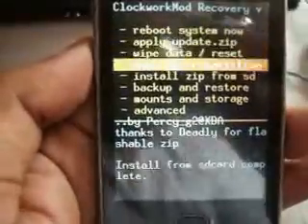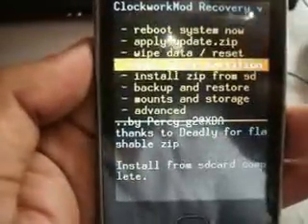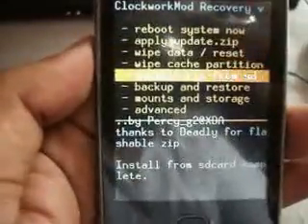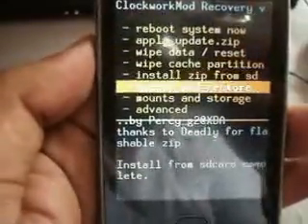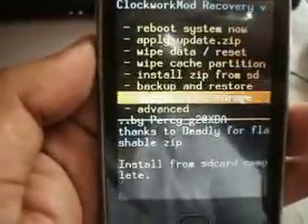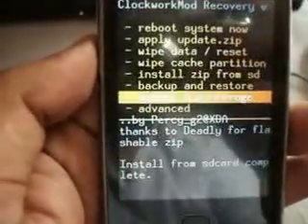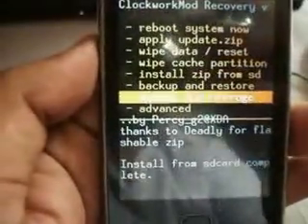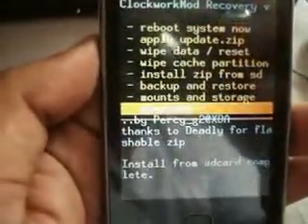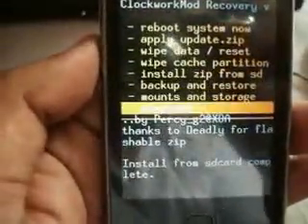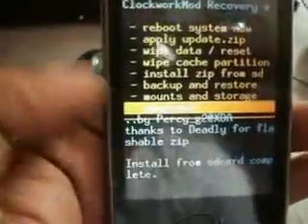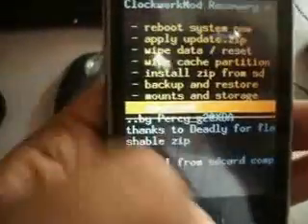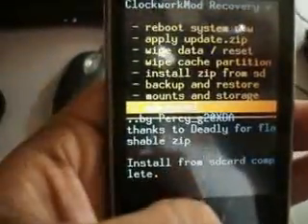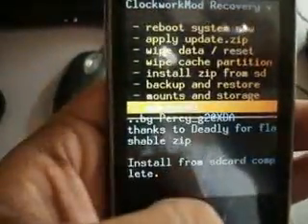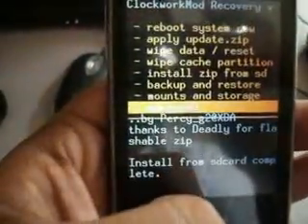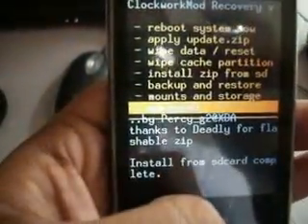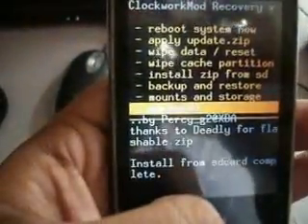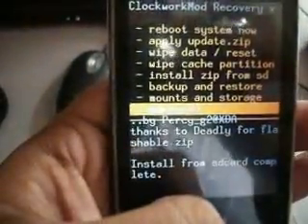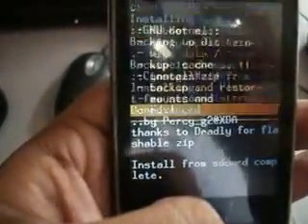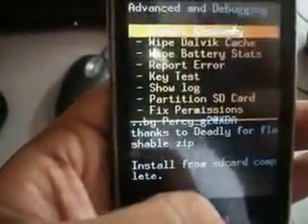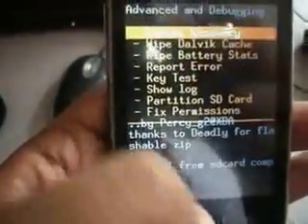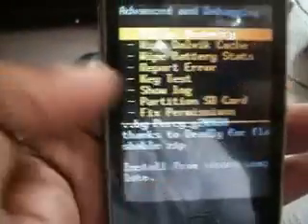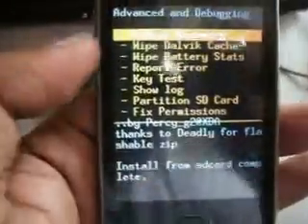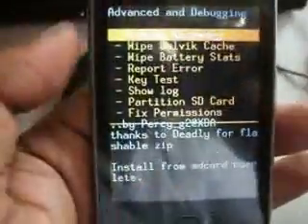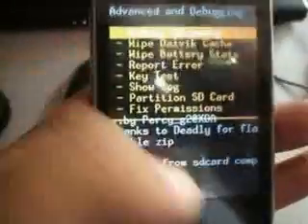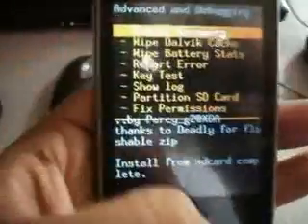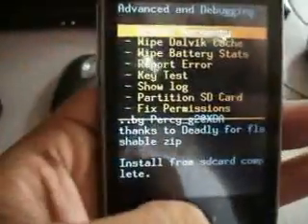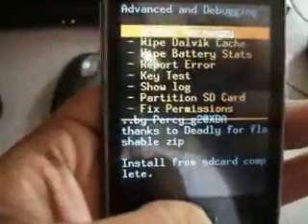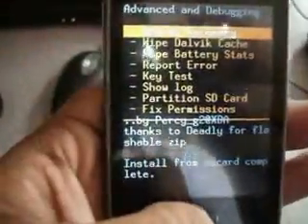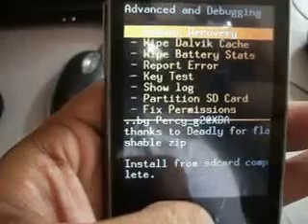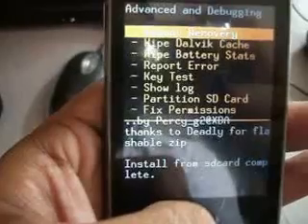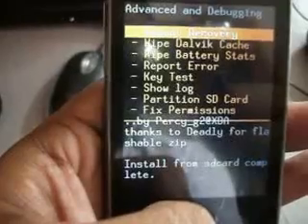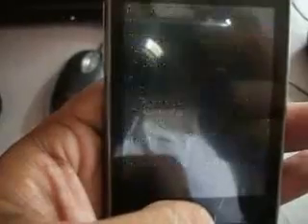Go to Advanced and click on Reboot Recovery.